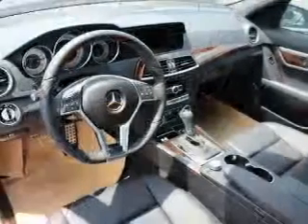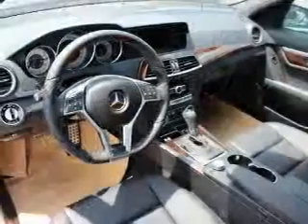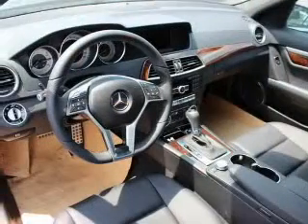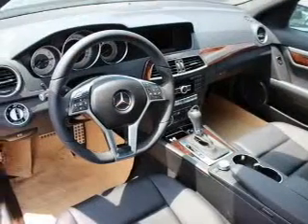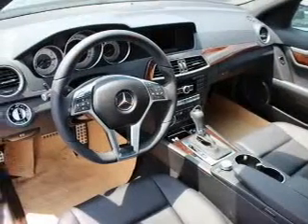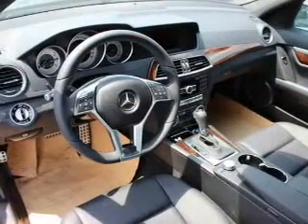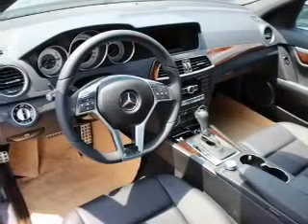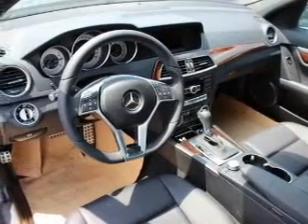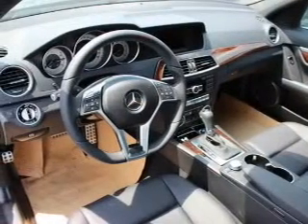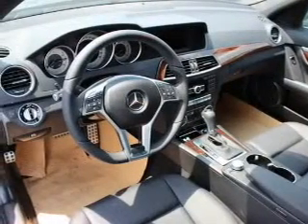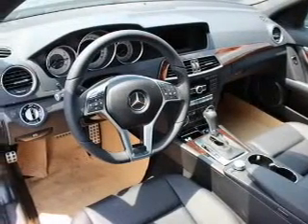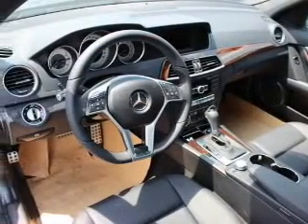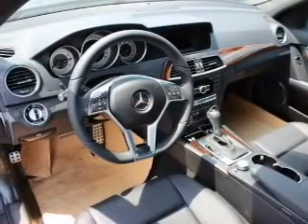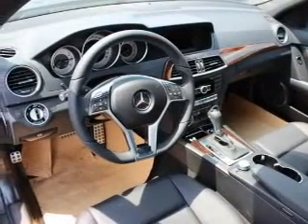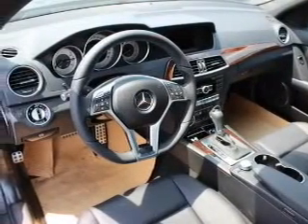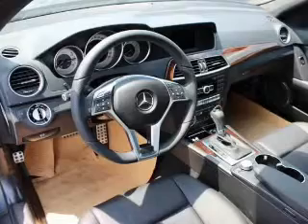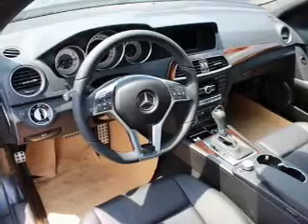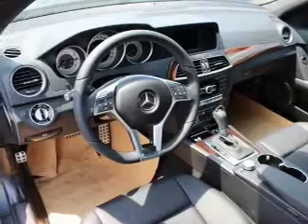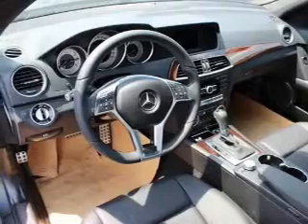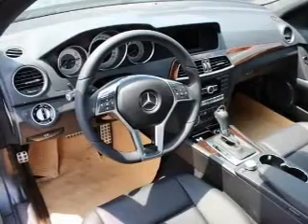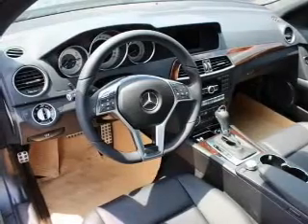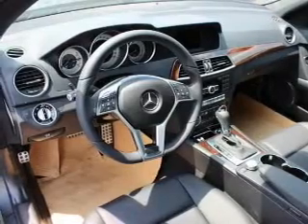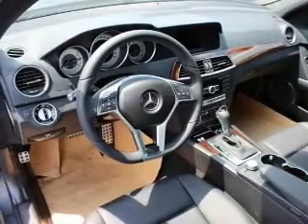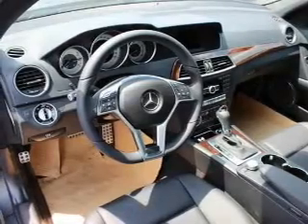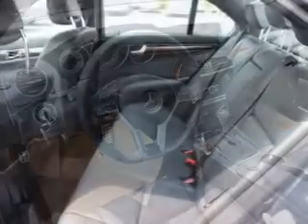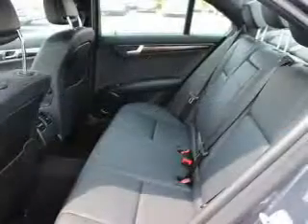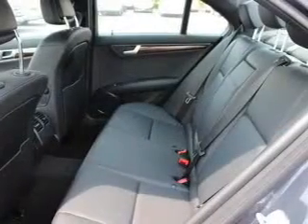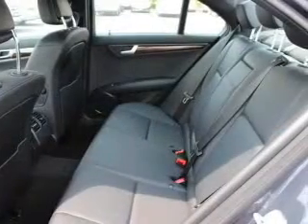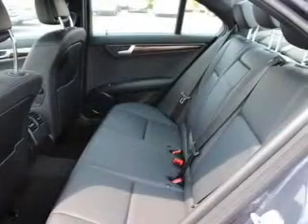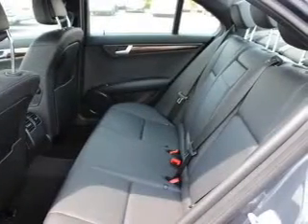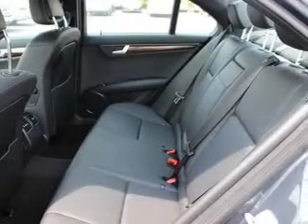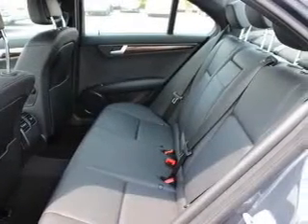This car has separate passenger temperature controls. Let the outside in with a power sunroof, and memory settings are one of many features.